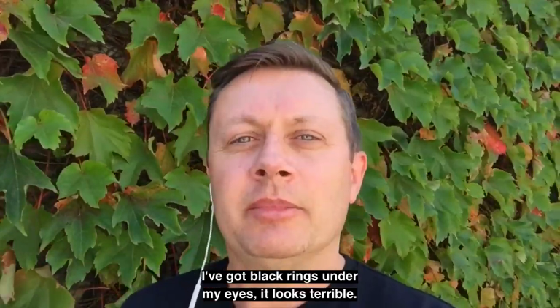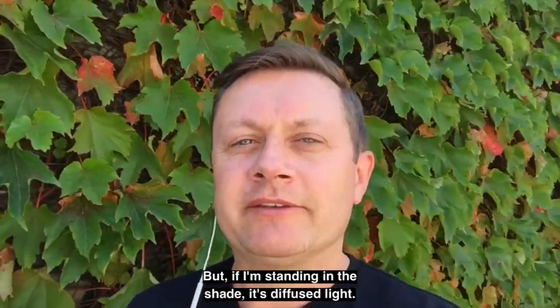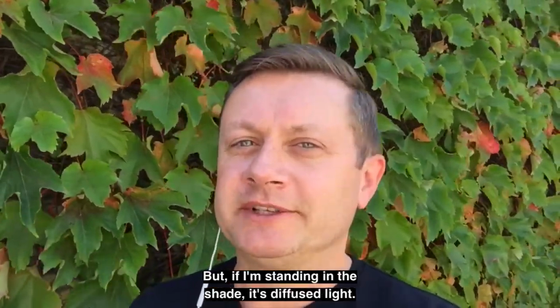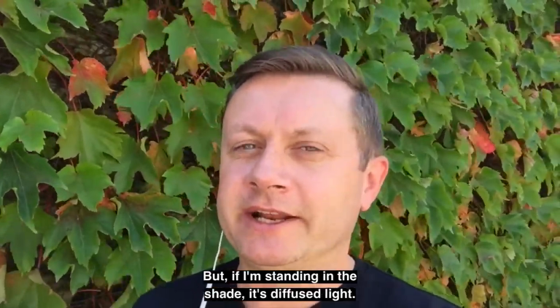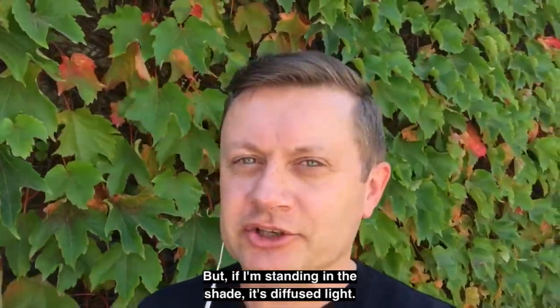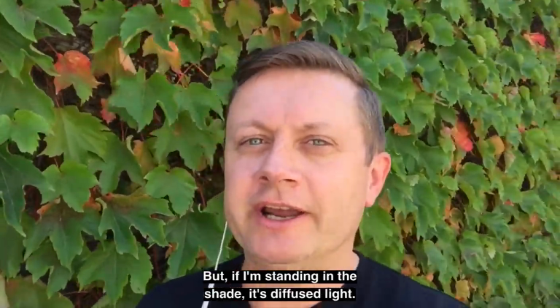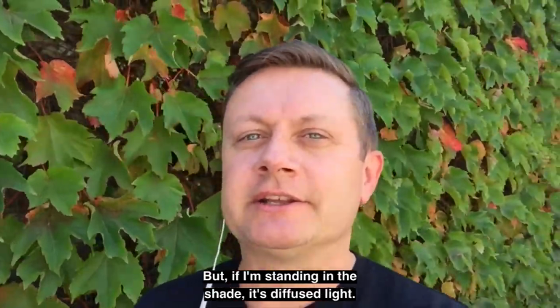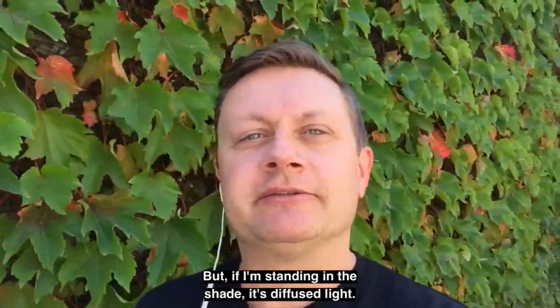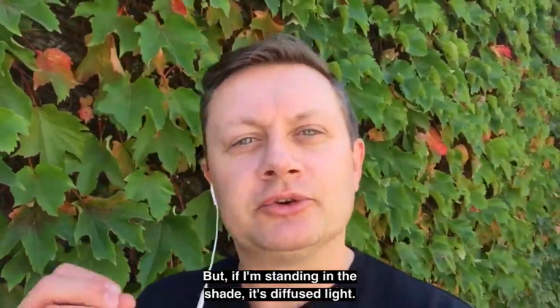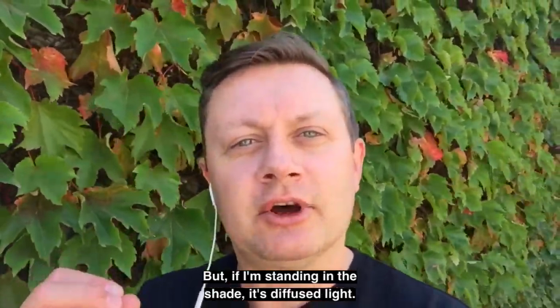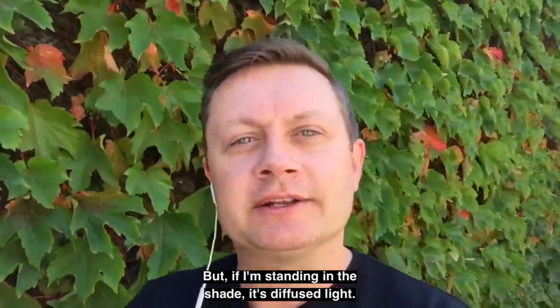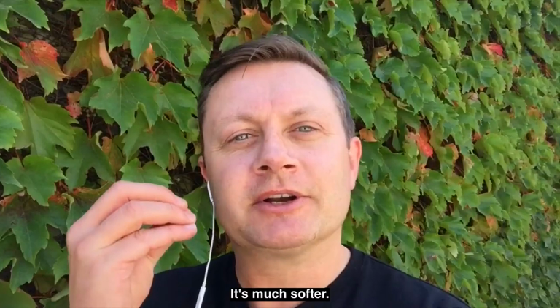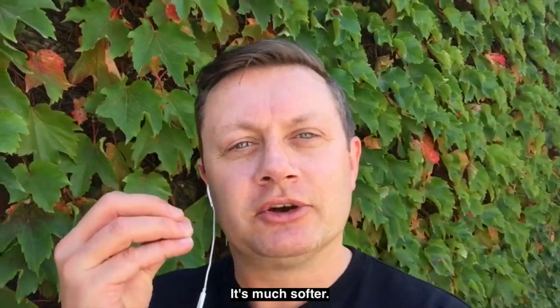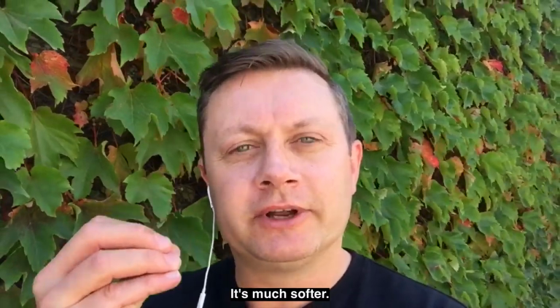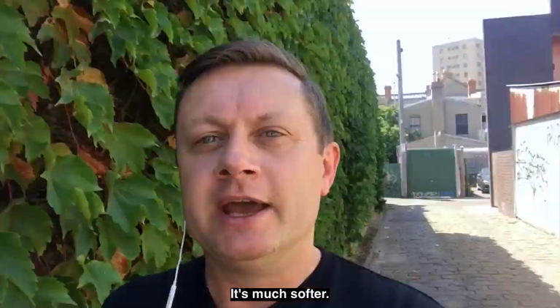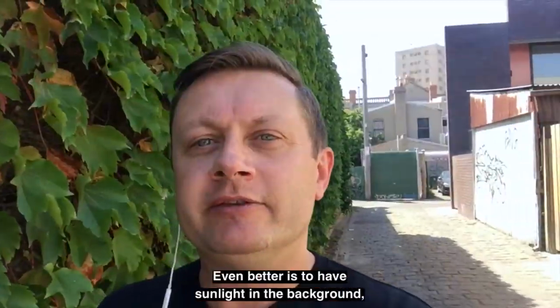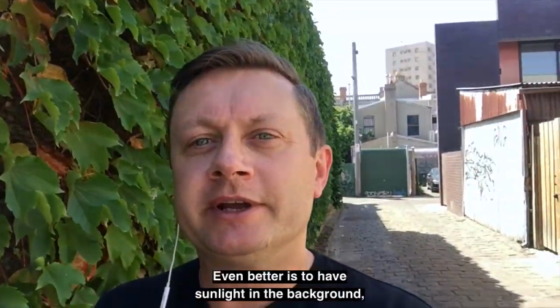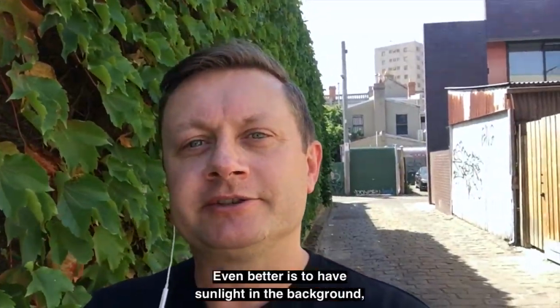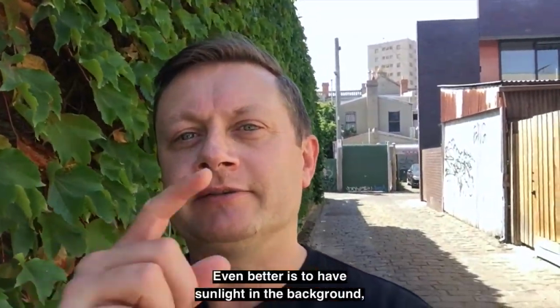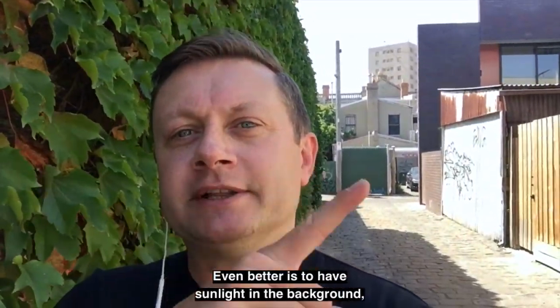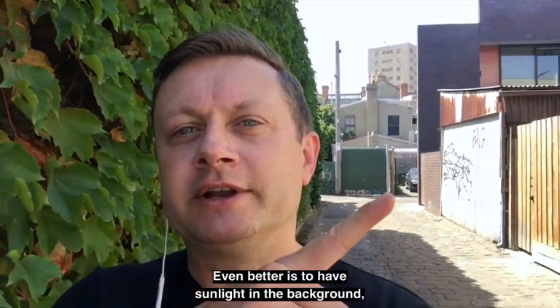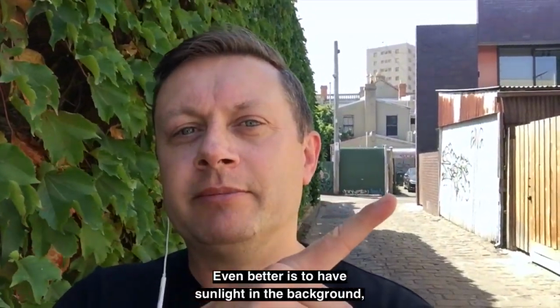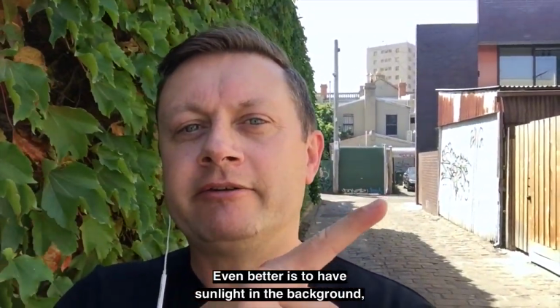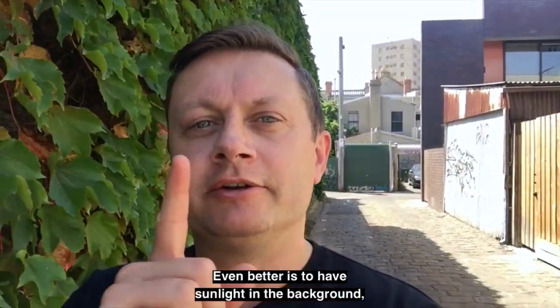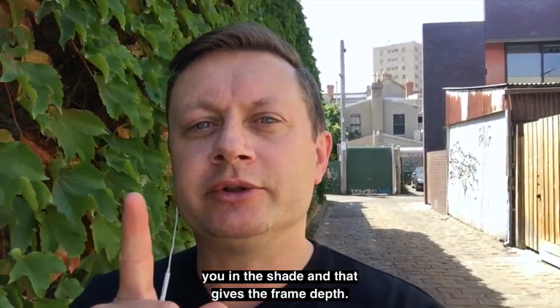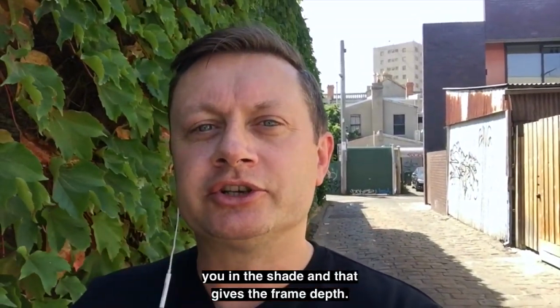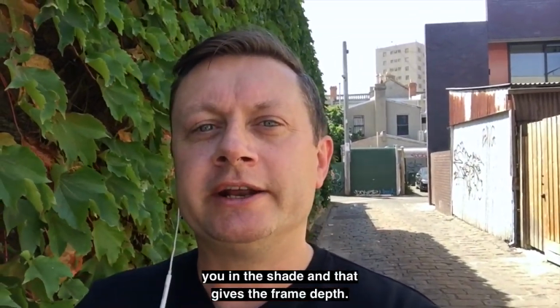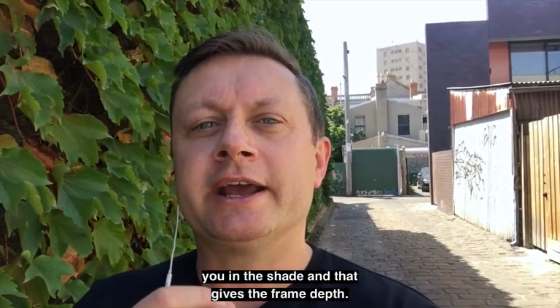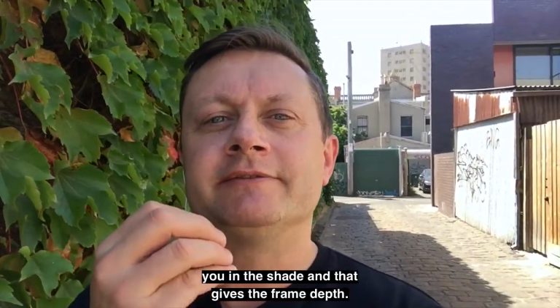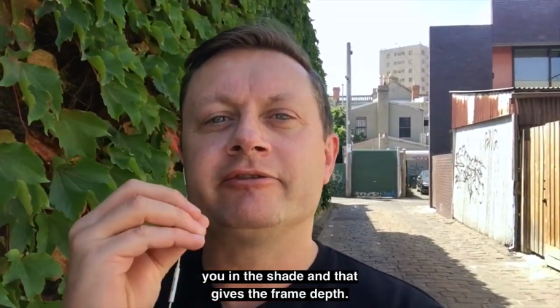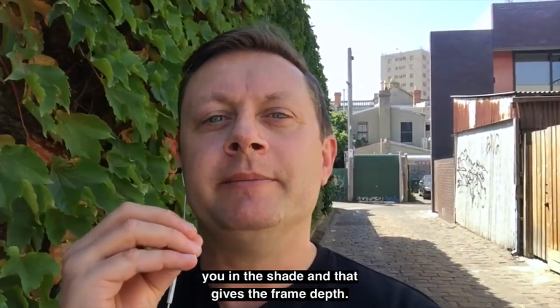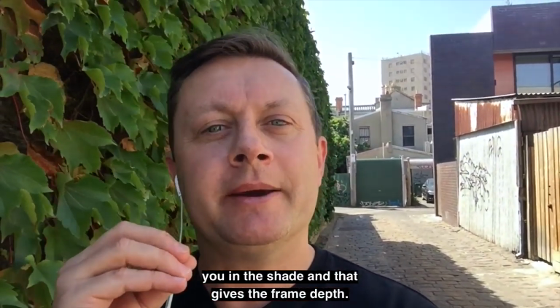But if I'm standing in the shade, it's diffused light — it's much softer. Even better is to have sunlight in the background, you in the shade, and that gives the frame depth.